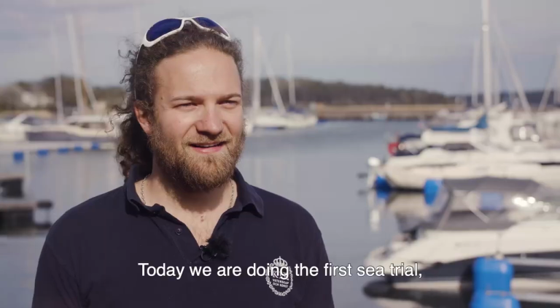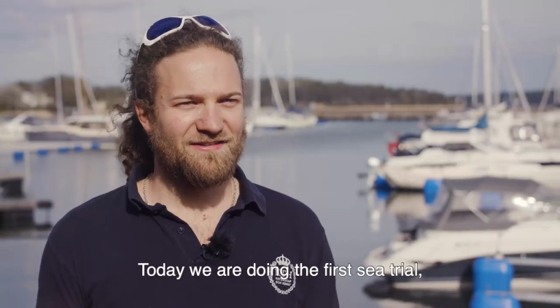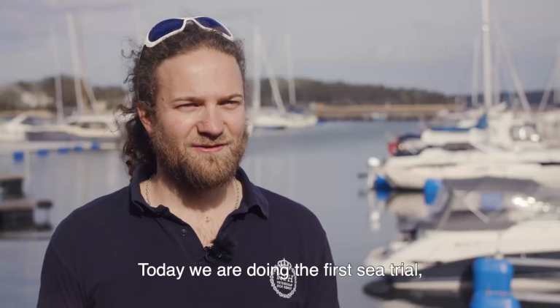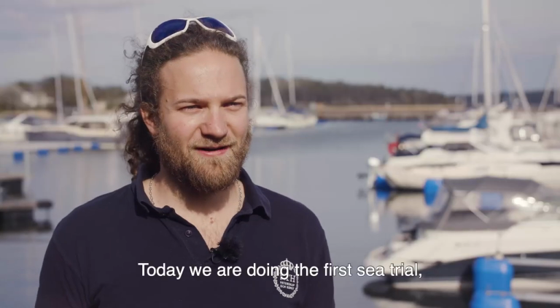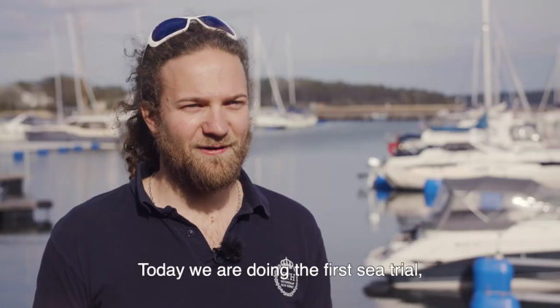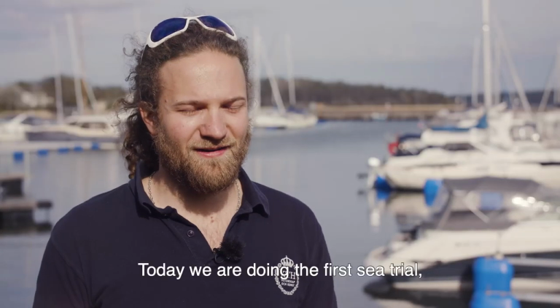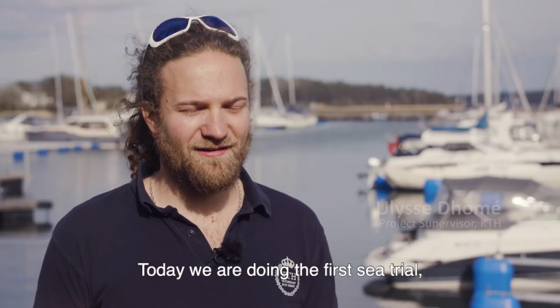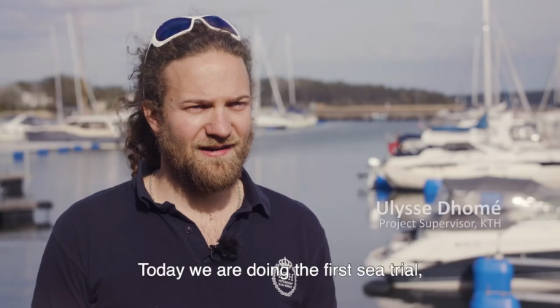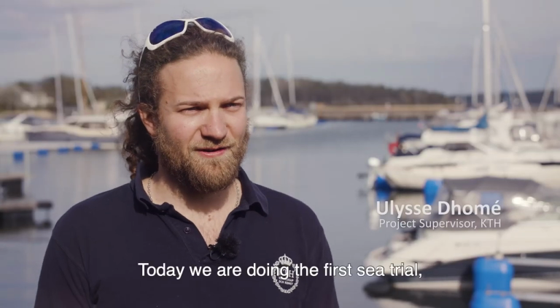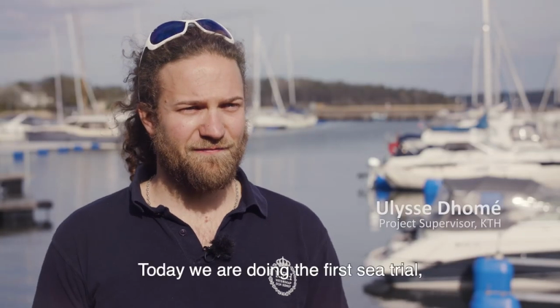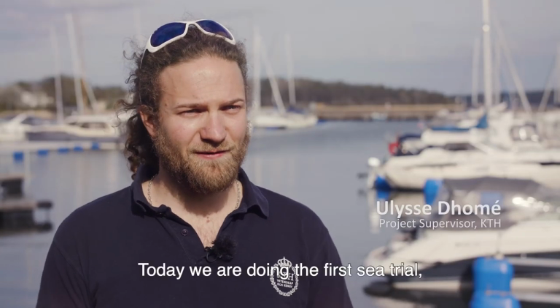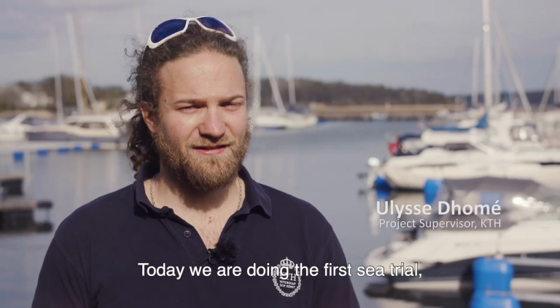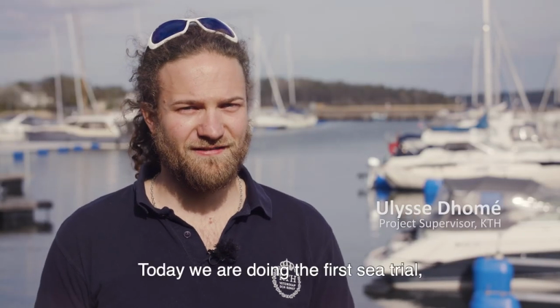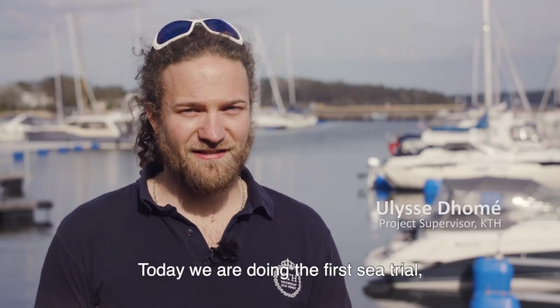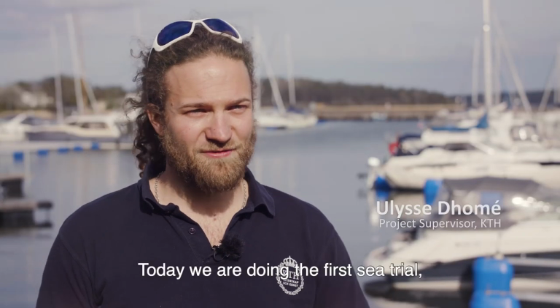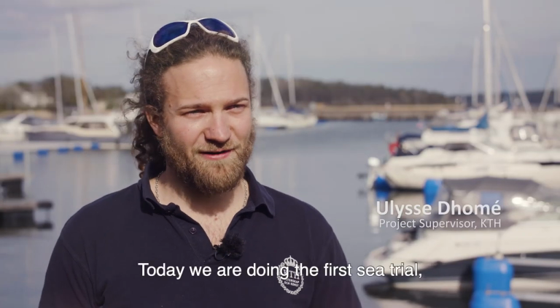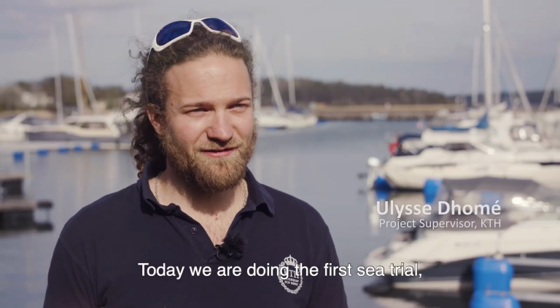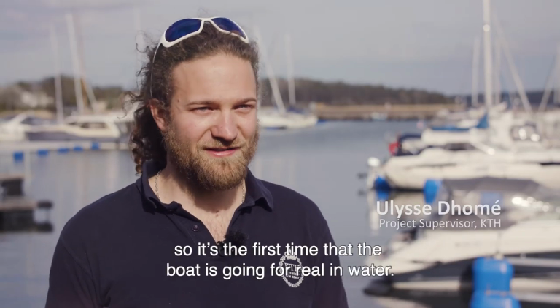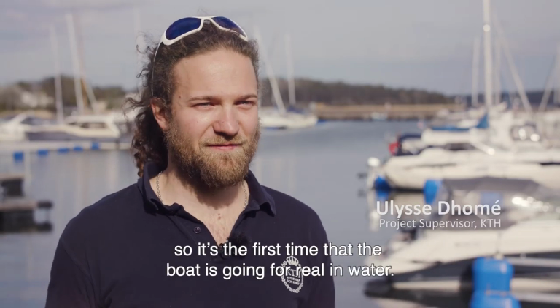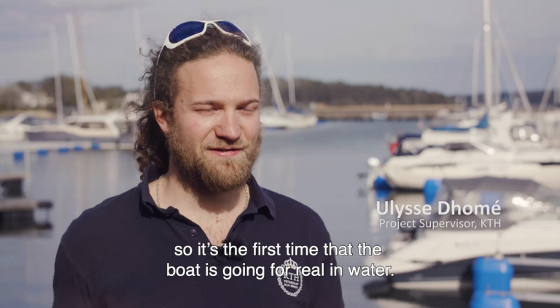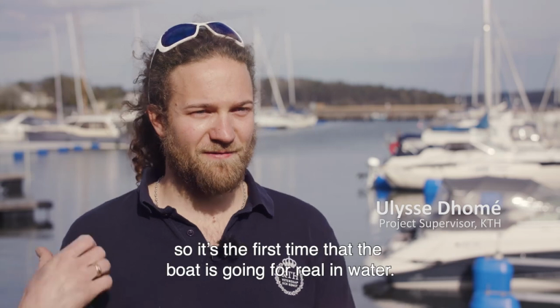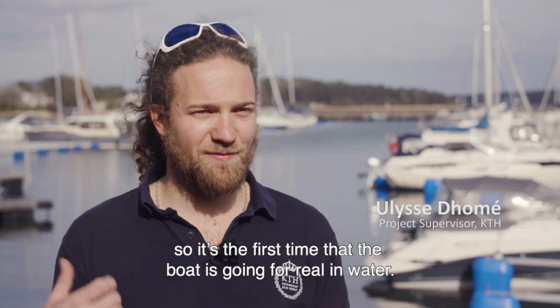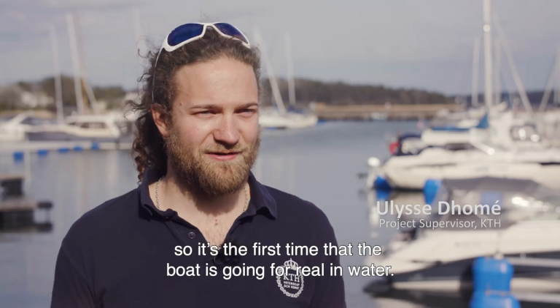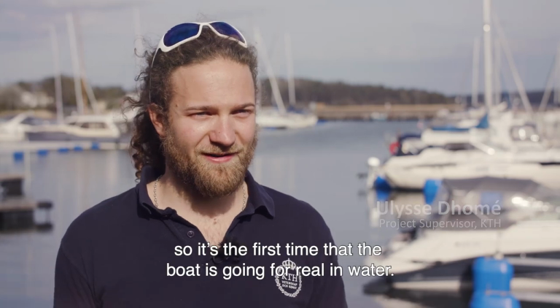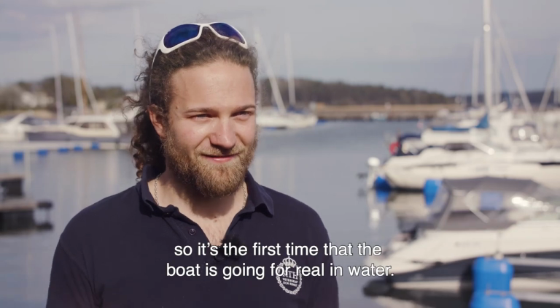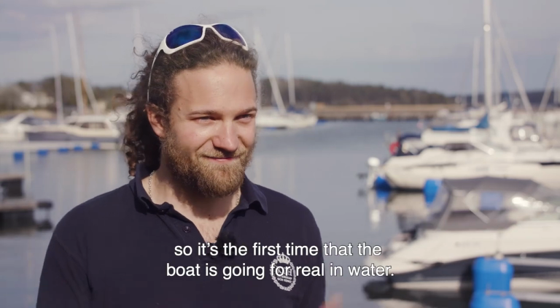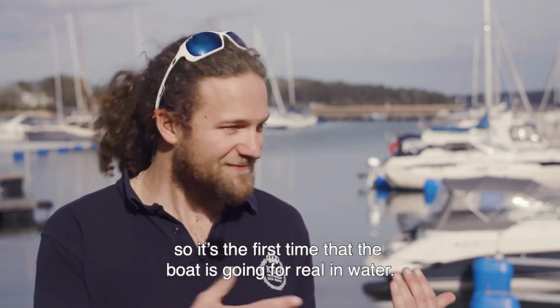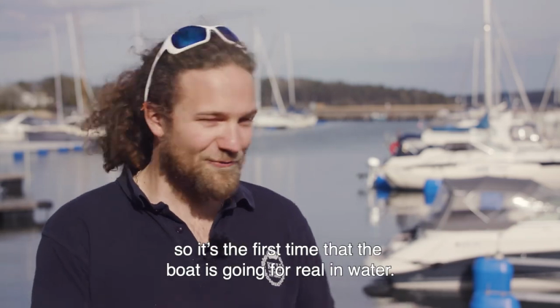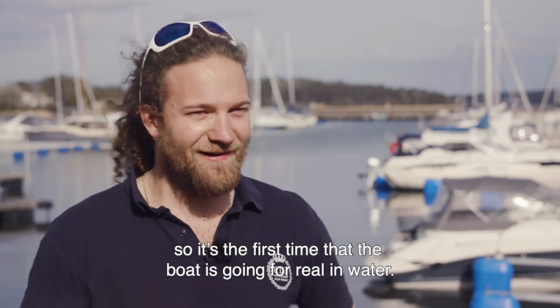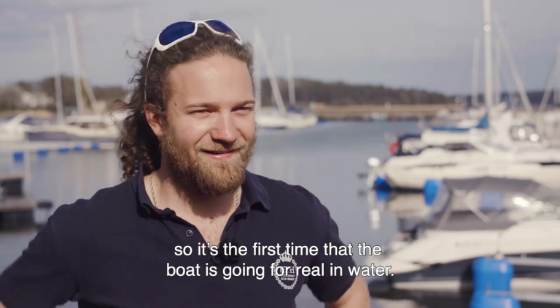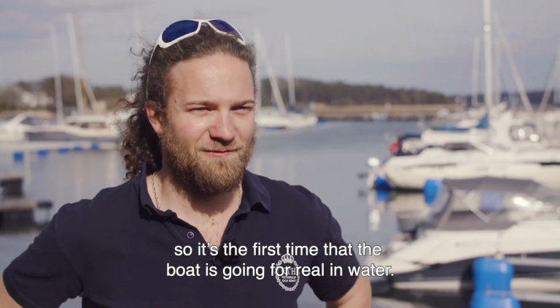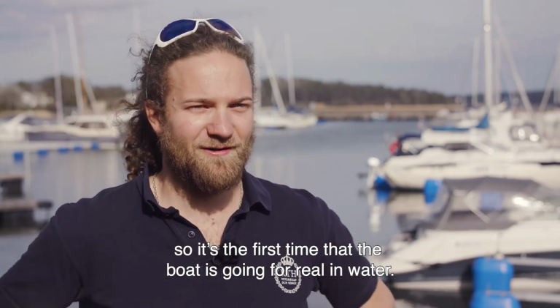Today we are doing the first sea trial — that's the first time that the boat is going for real in water.